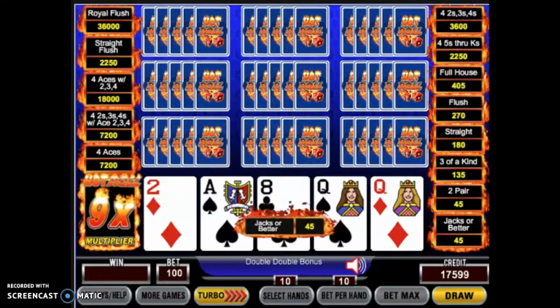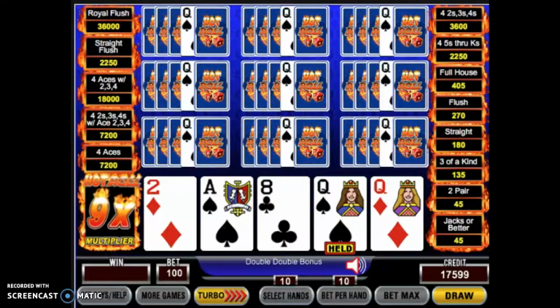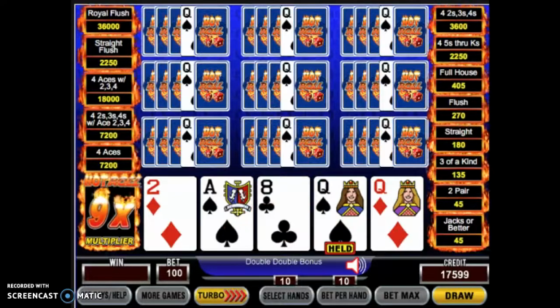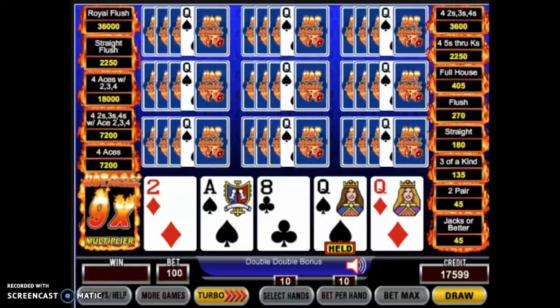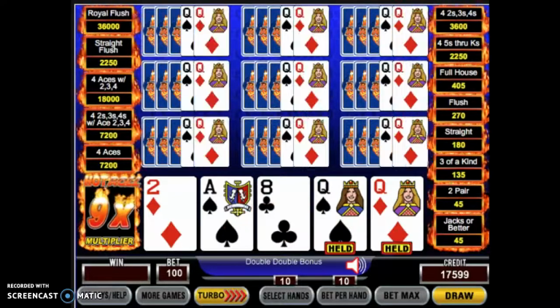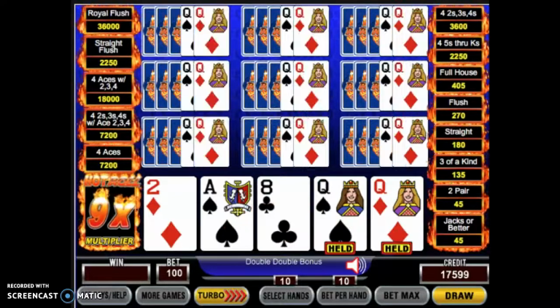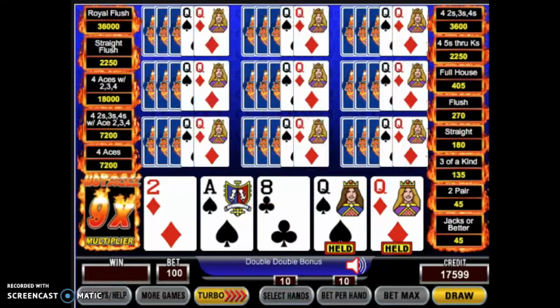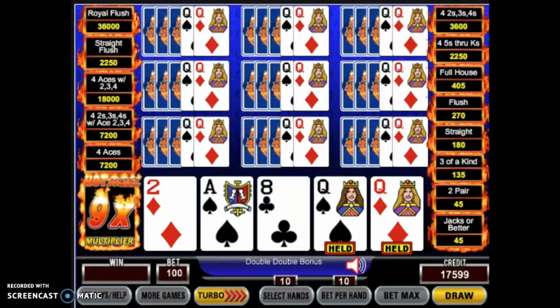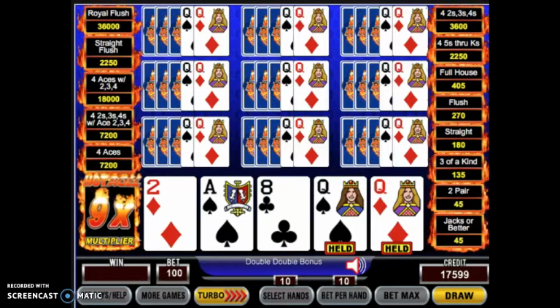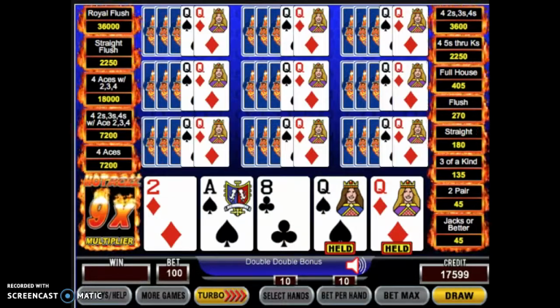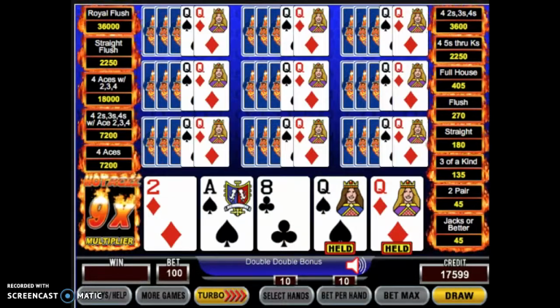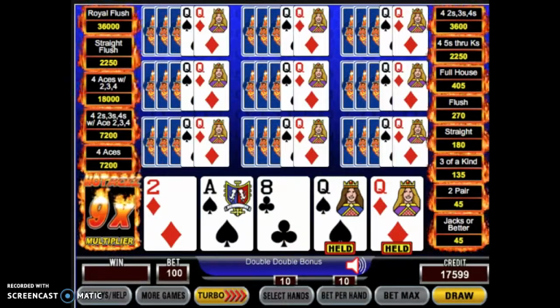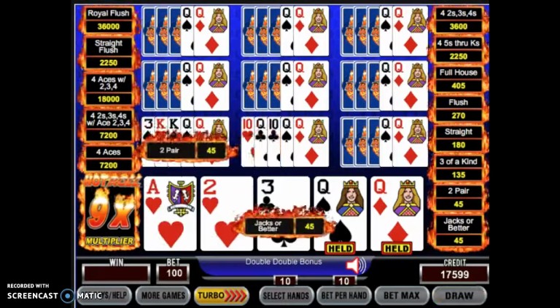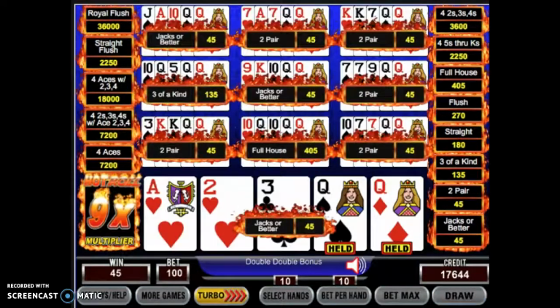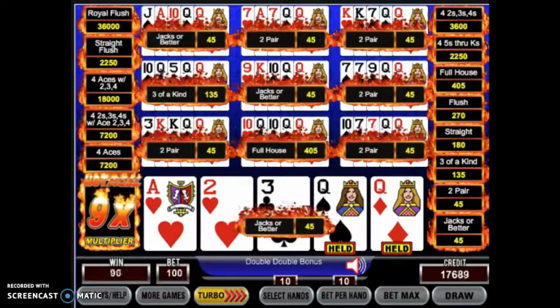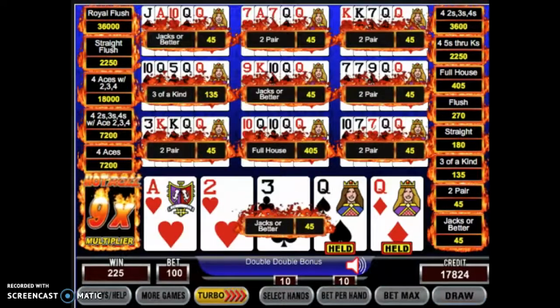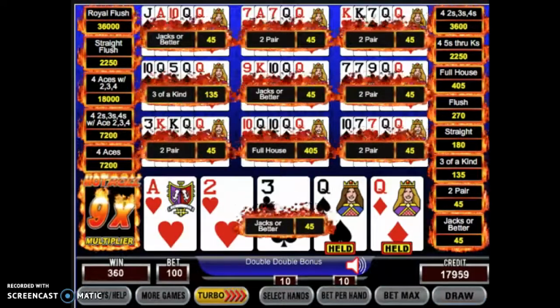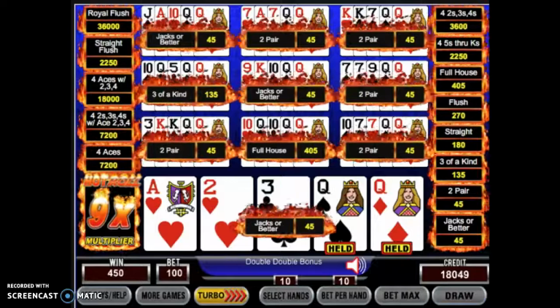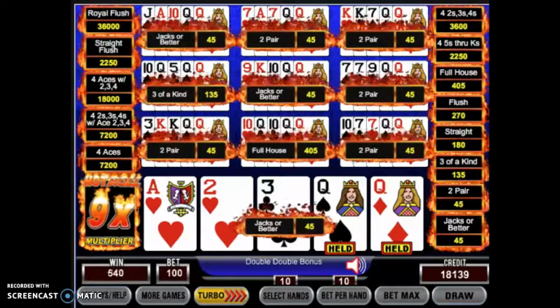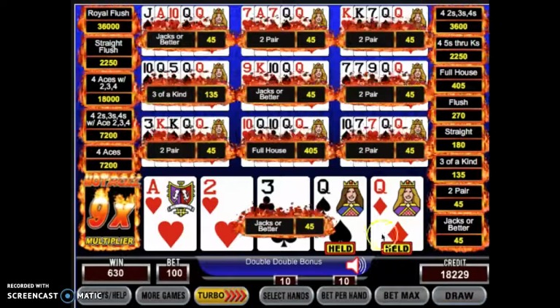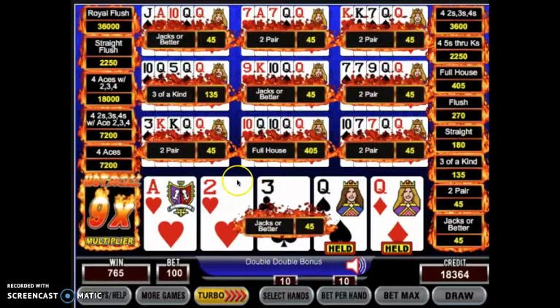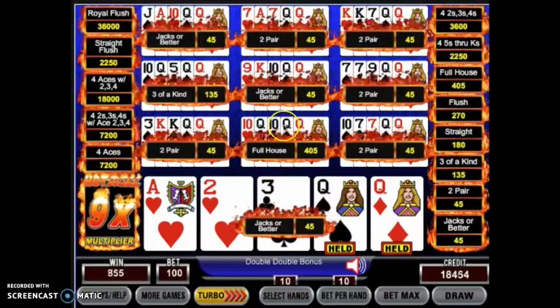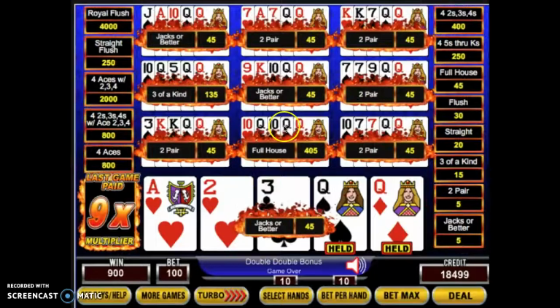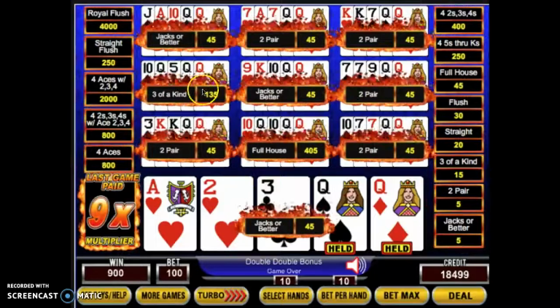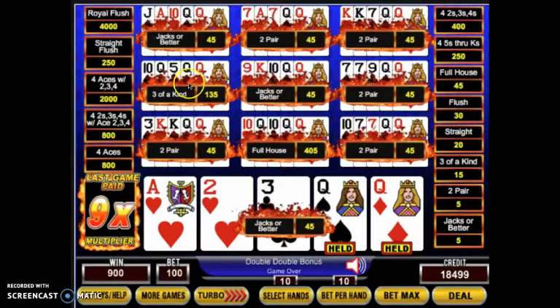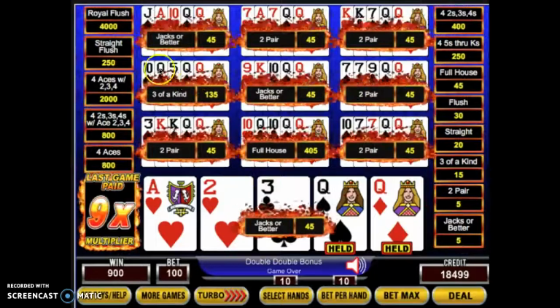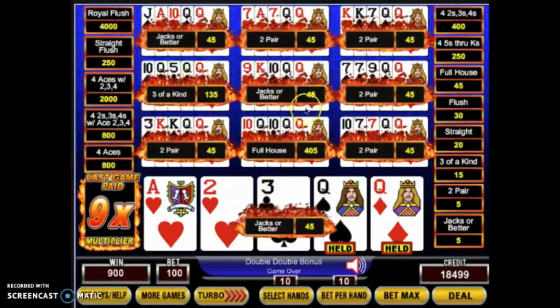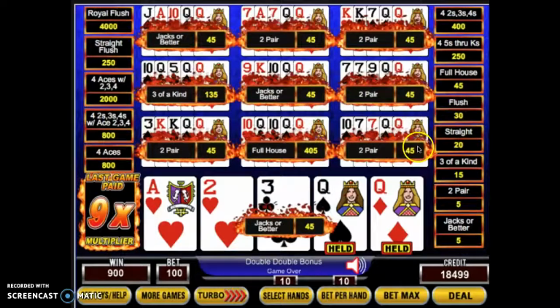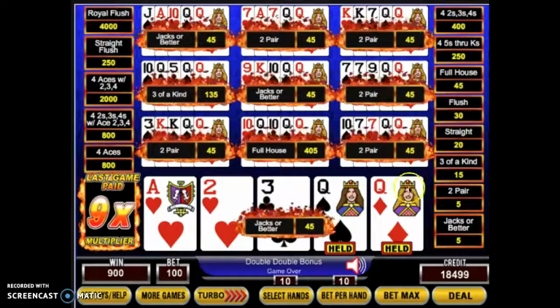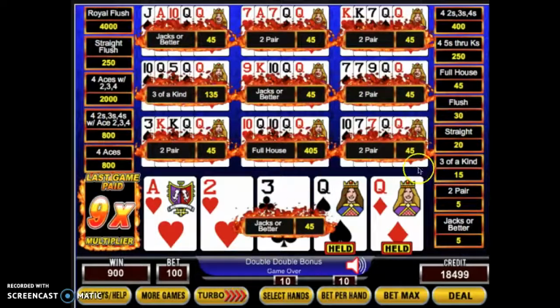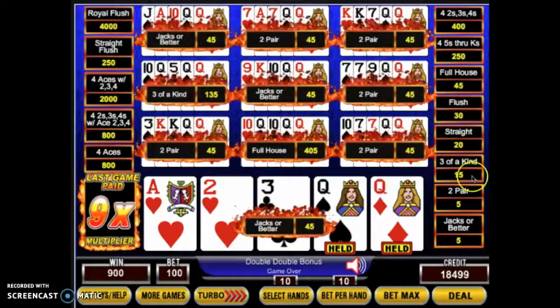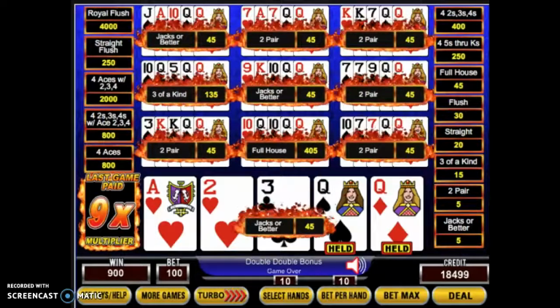Start with two queens — that's good. So again, we hope for at least one more. And again, we've got a full house and one three of a kind, so it's $900.